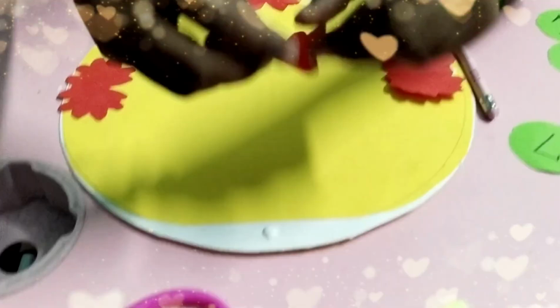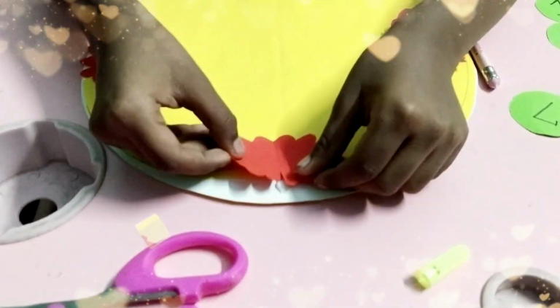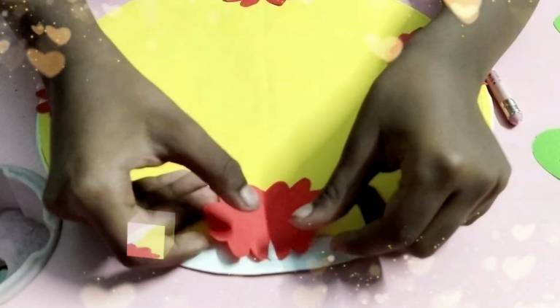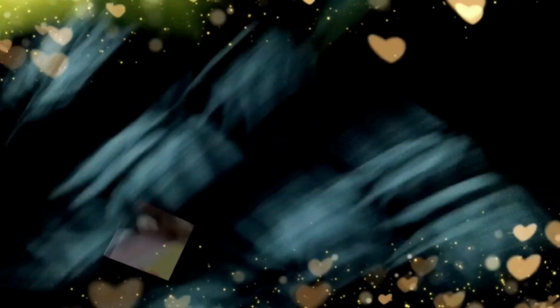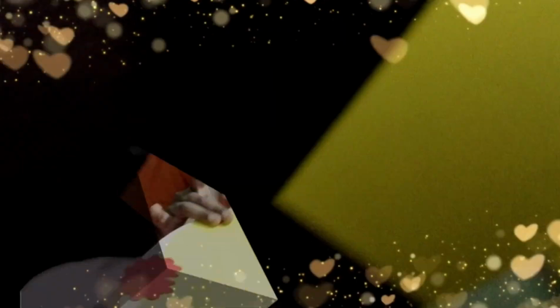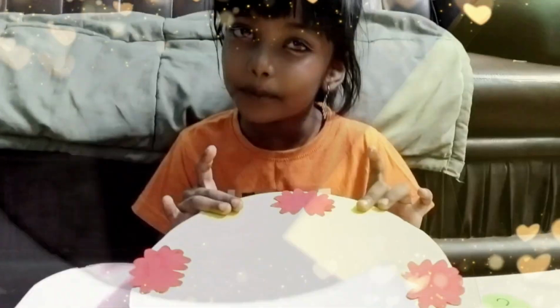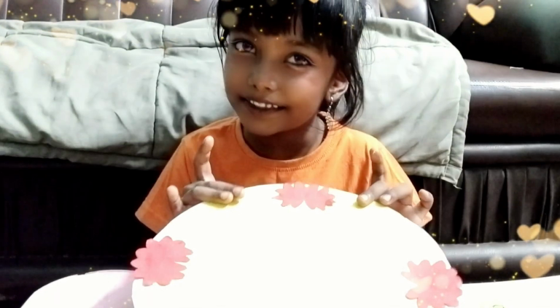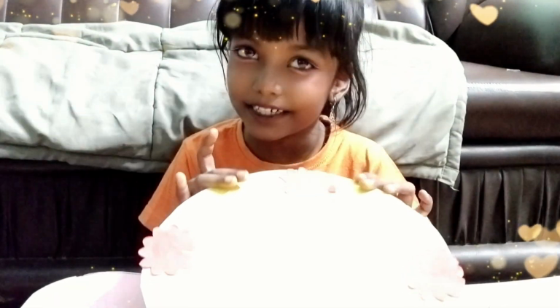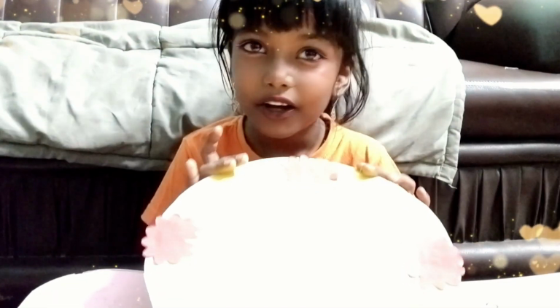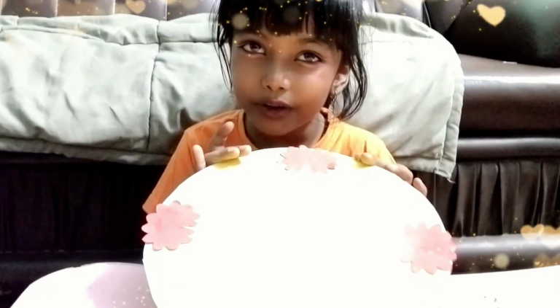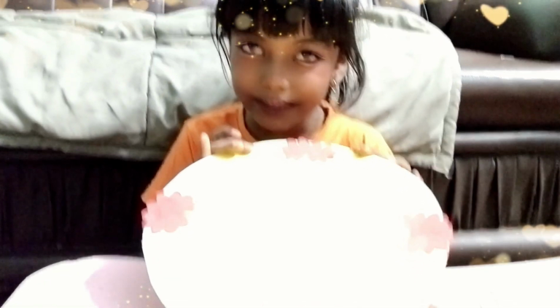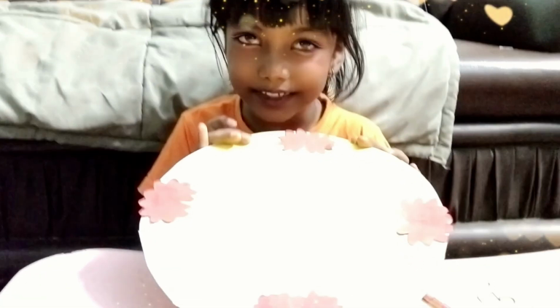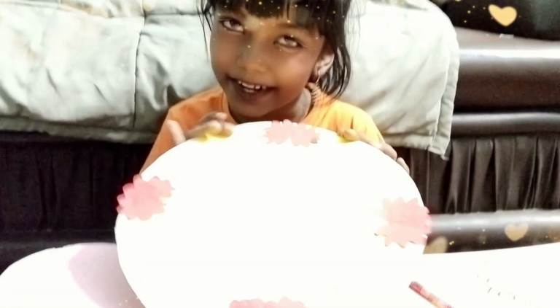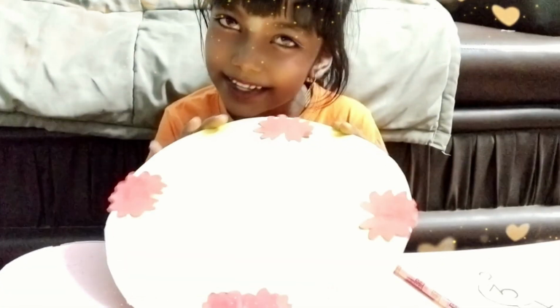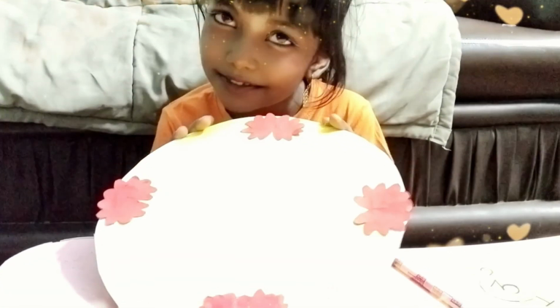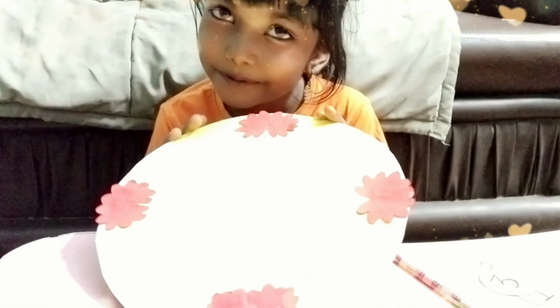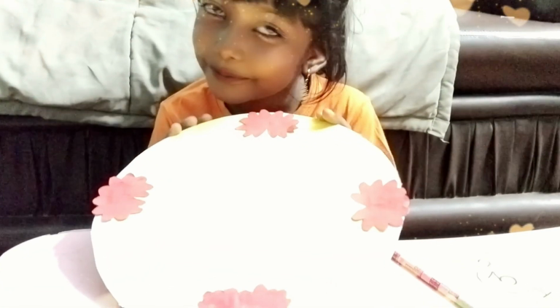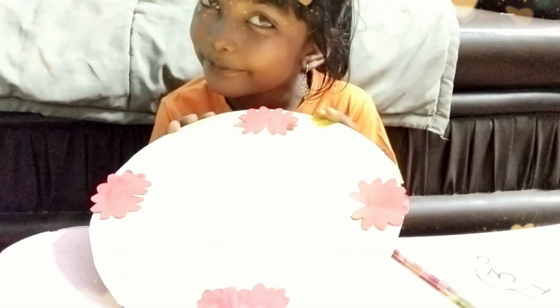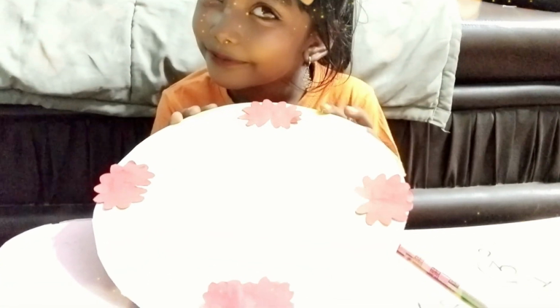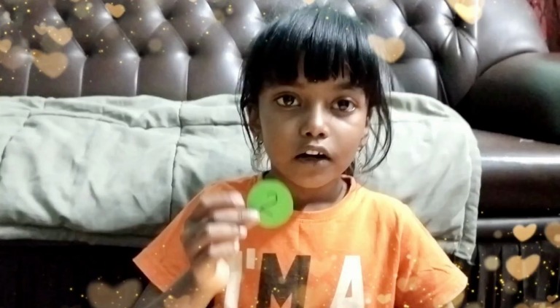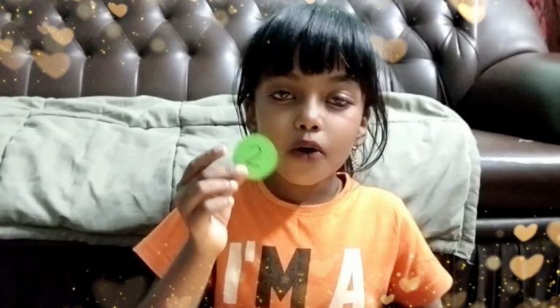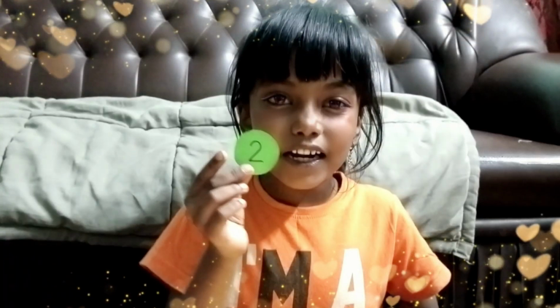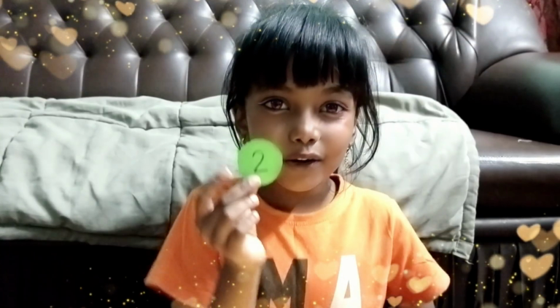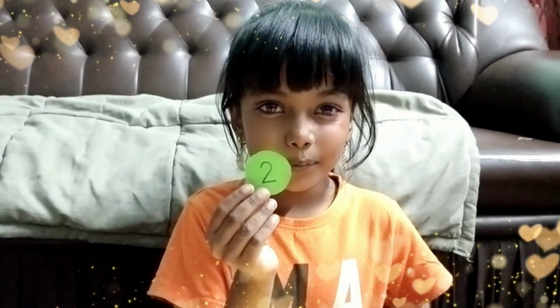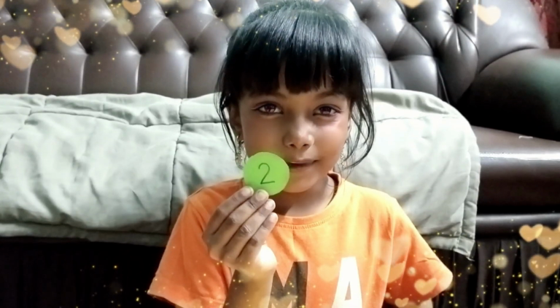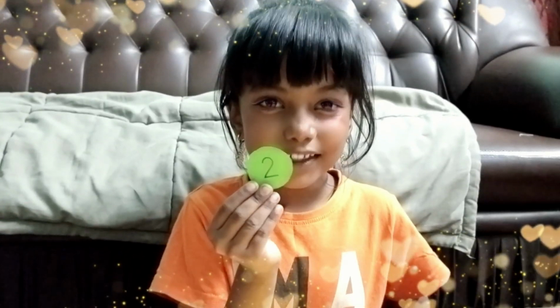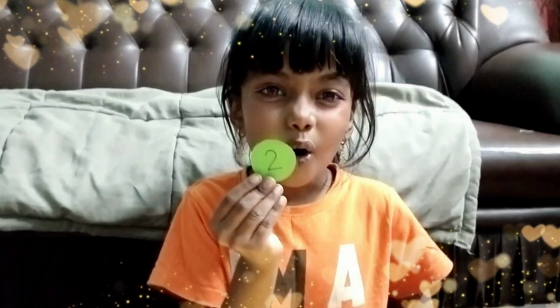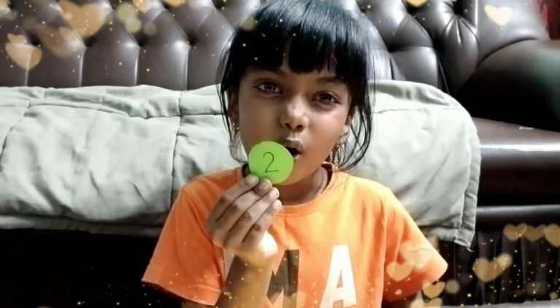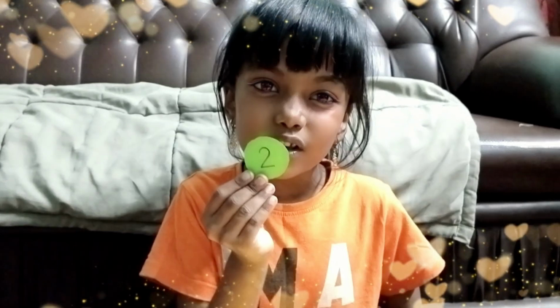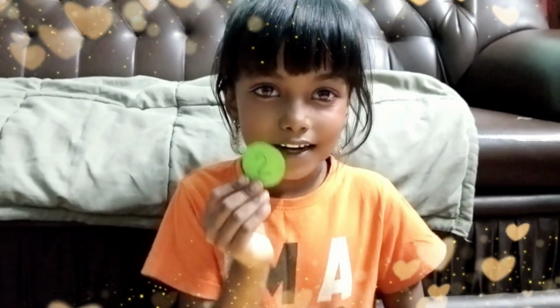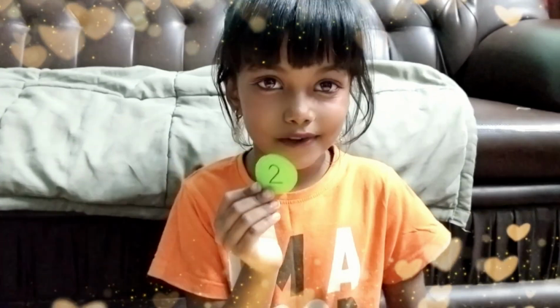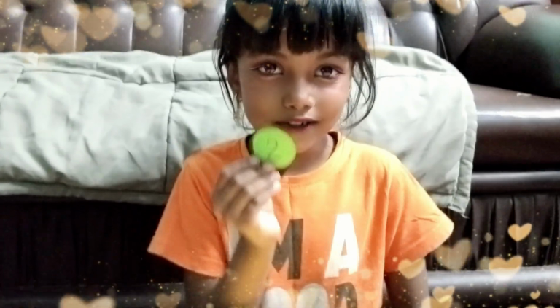Now I am going to paste all the numbers. See? I have space here. This is nice. Now I am going to paste all the numbers.